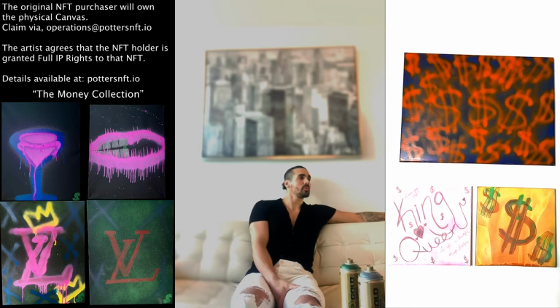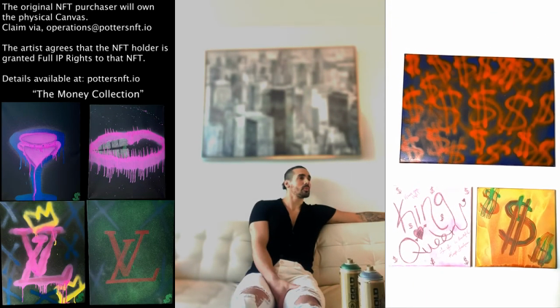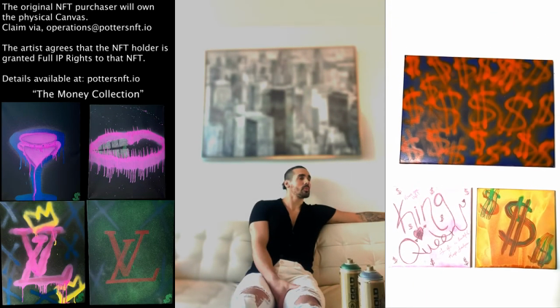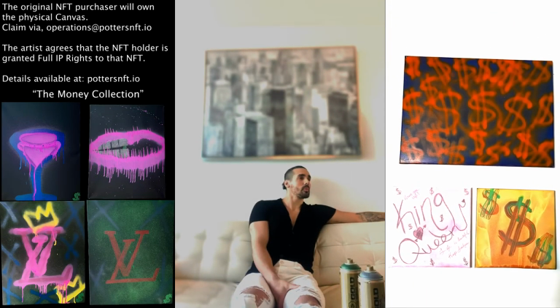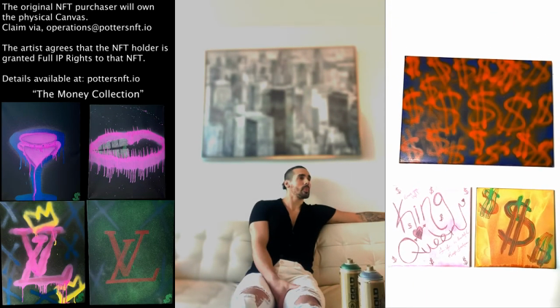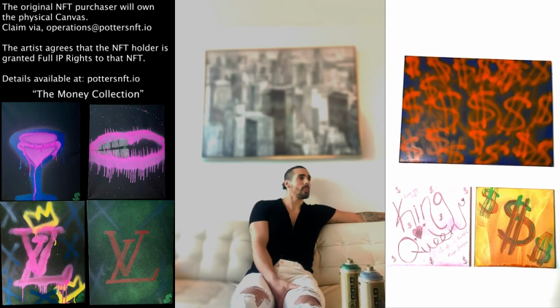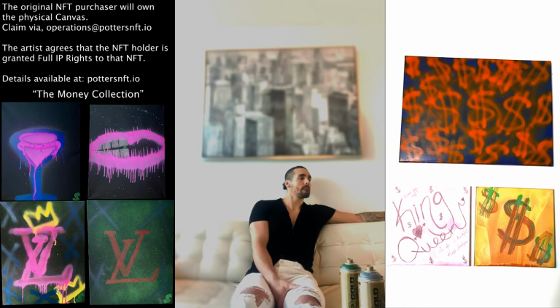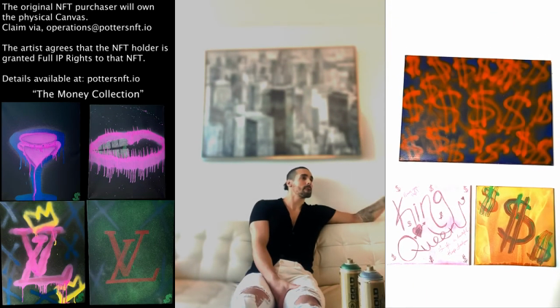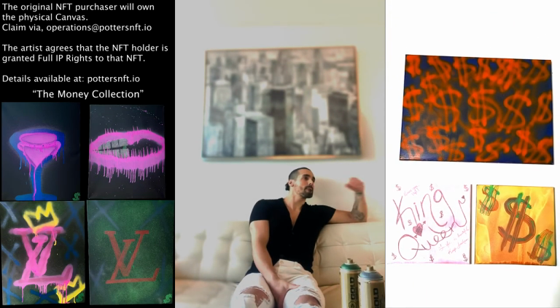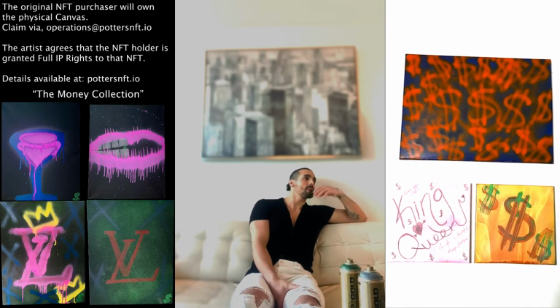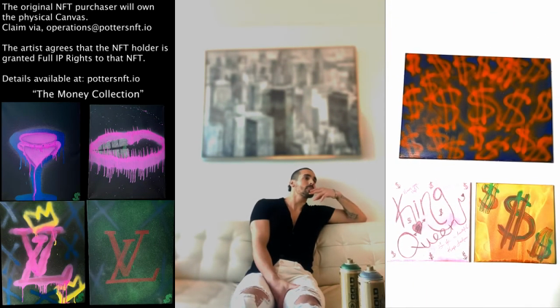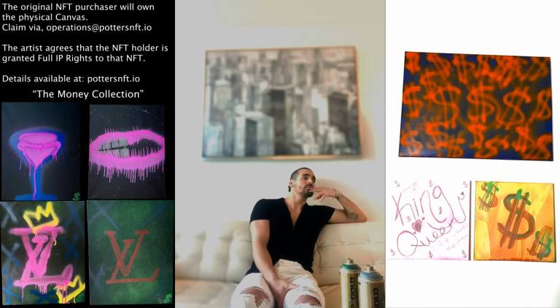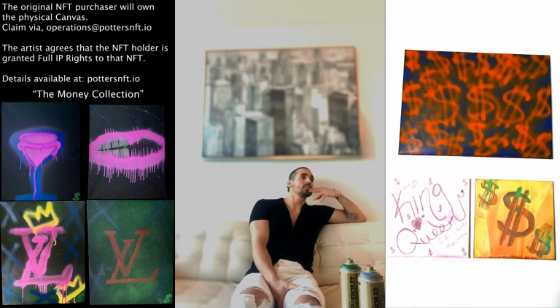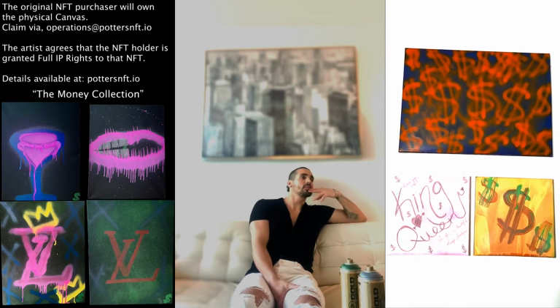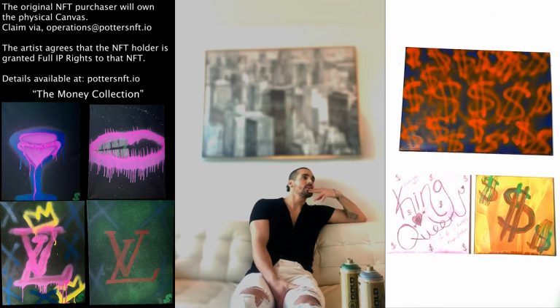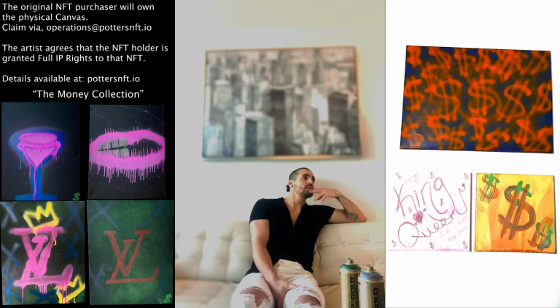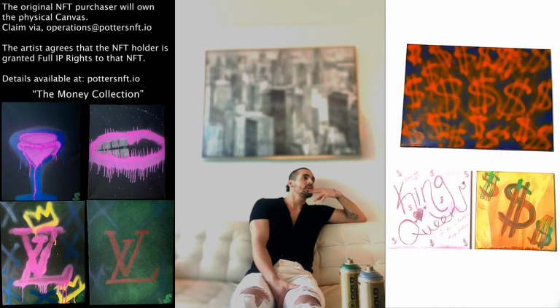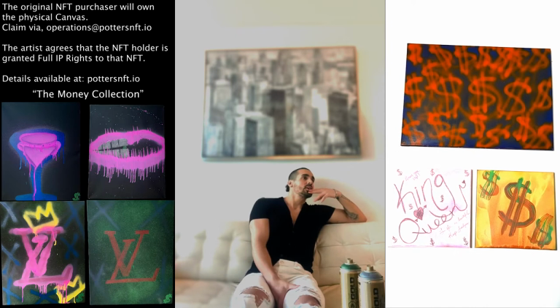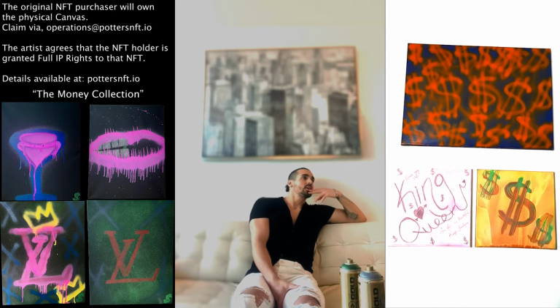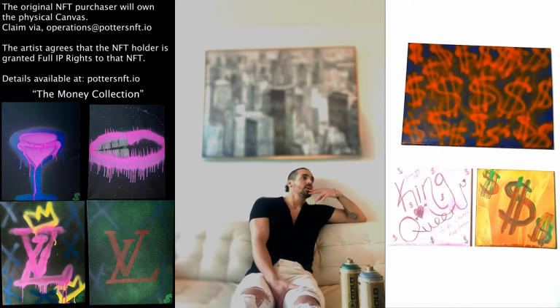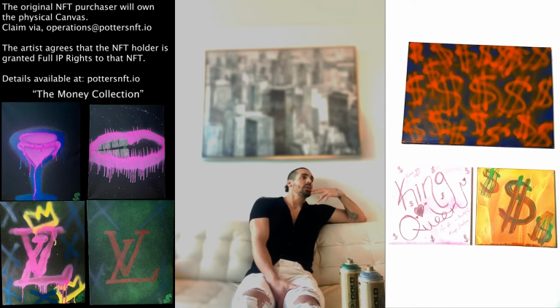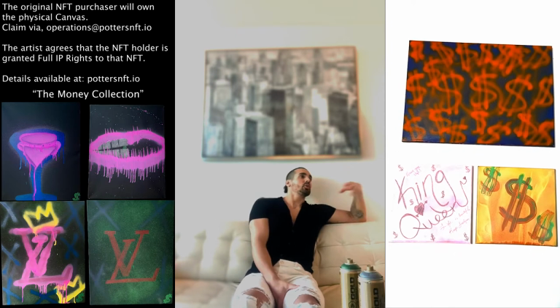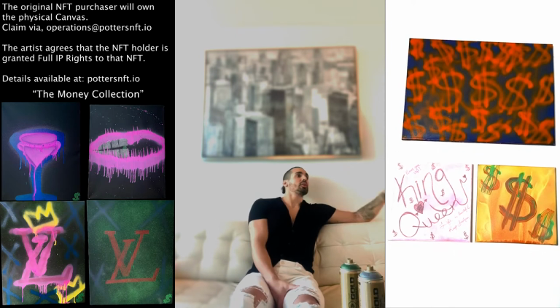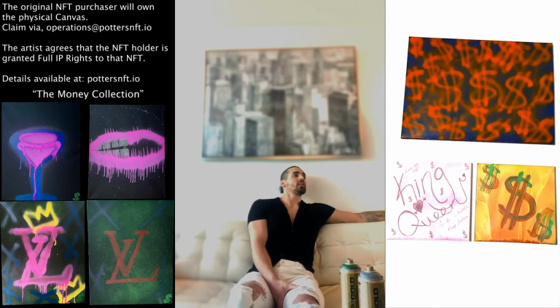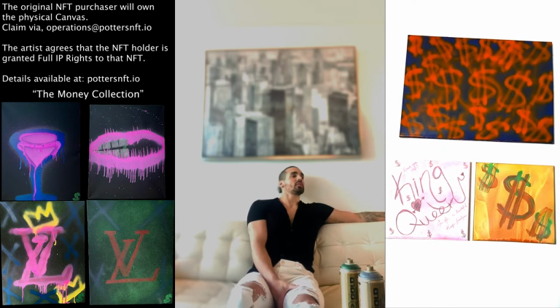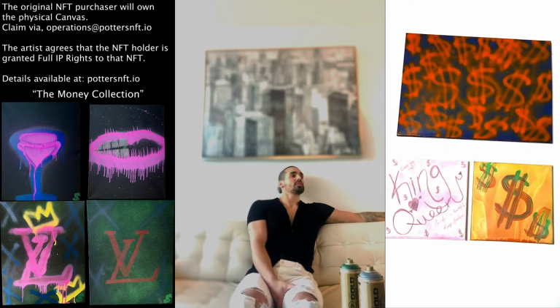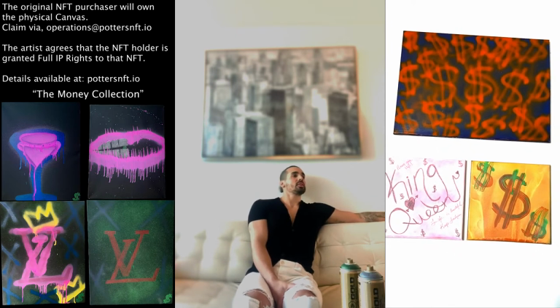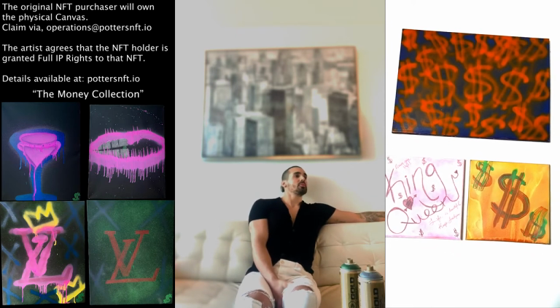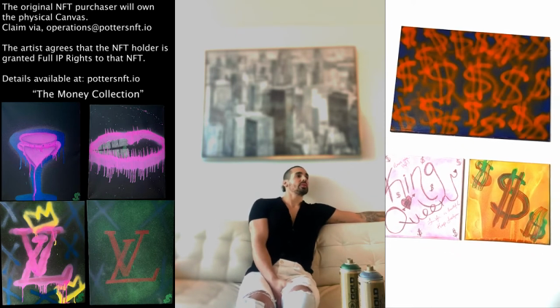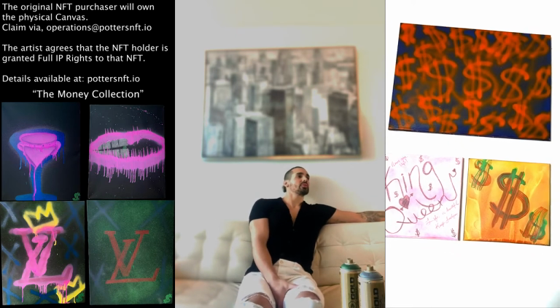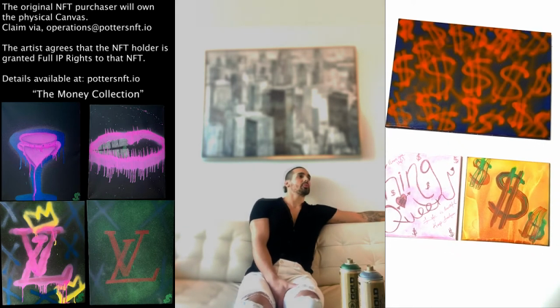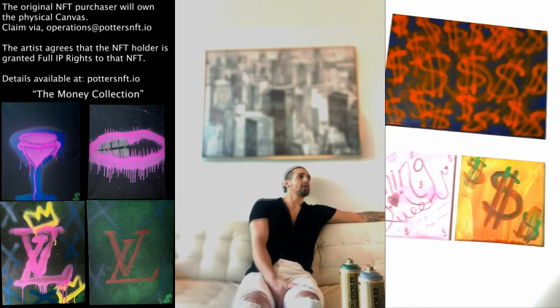Let's start off with what is your artist name? I go by the artist name Mr. Money.